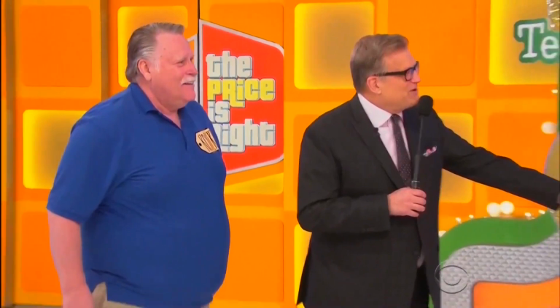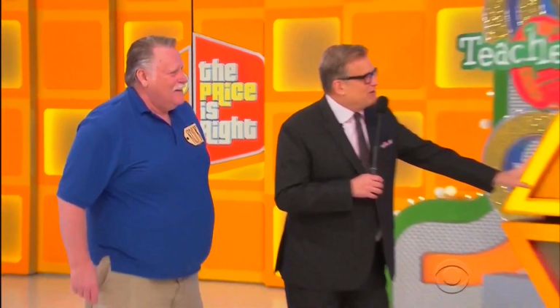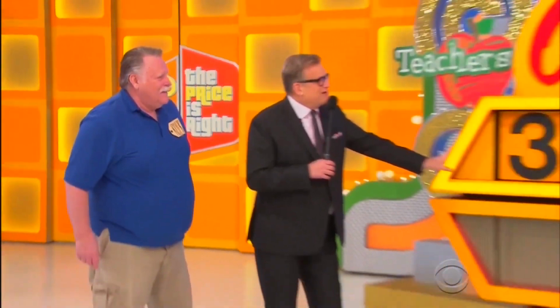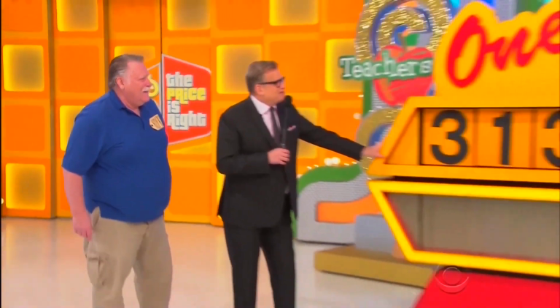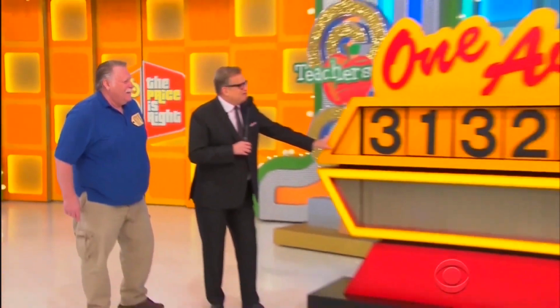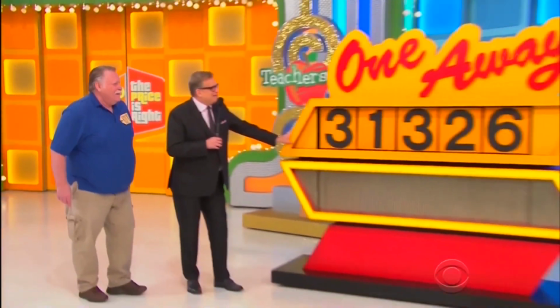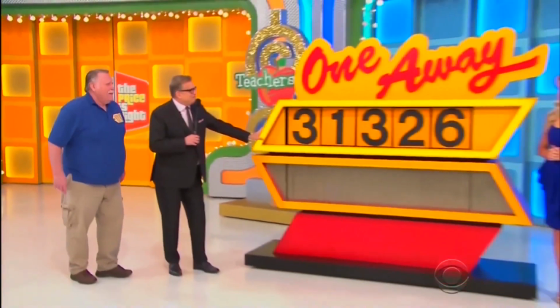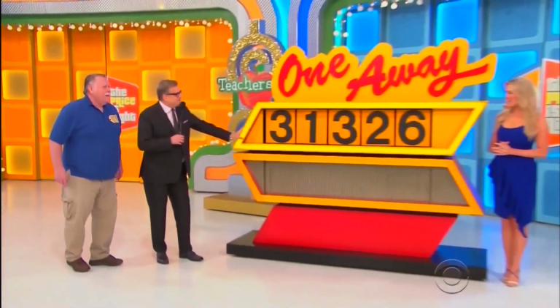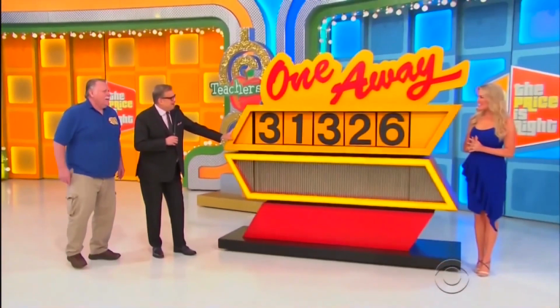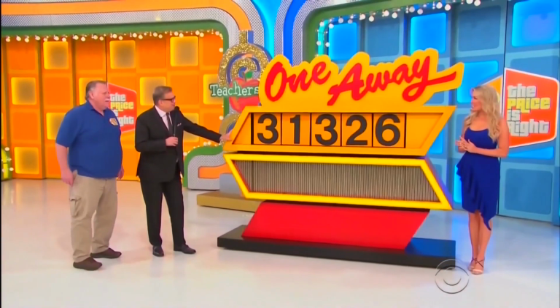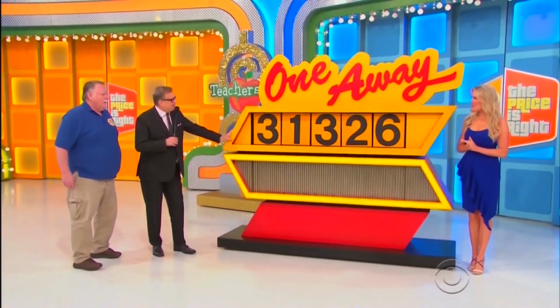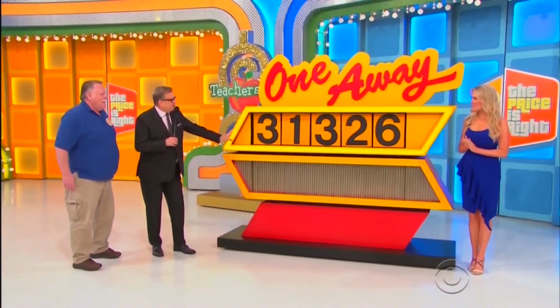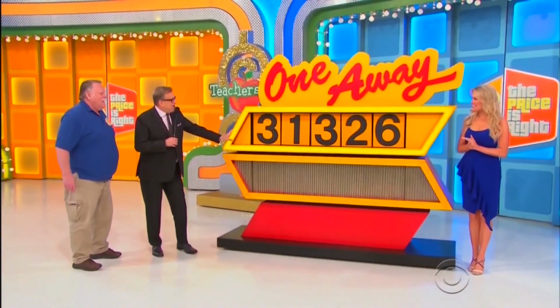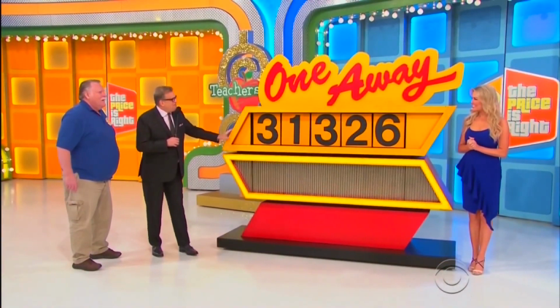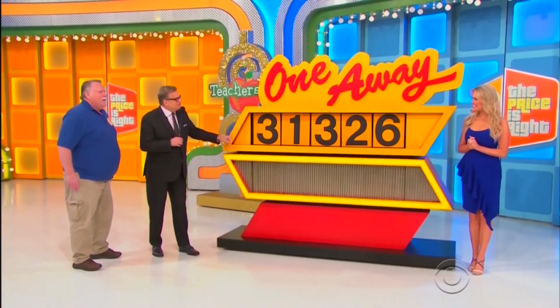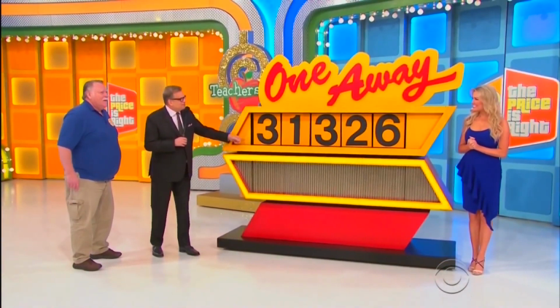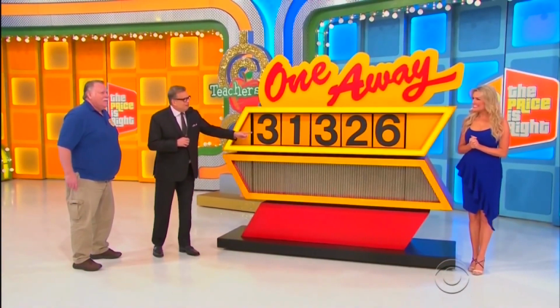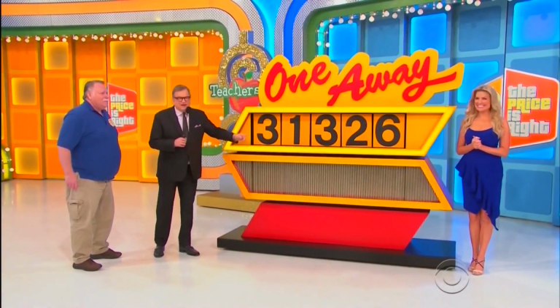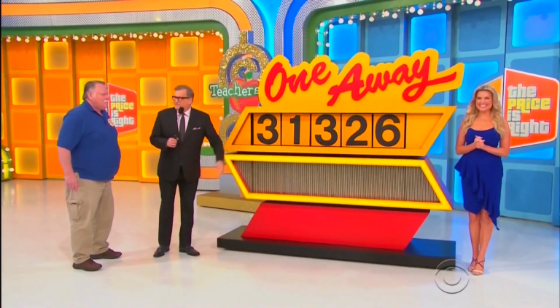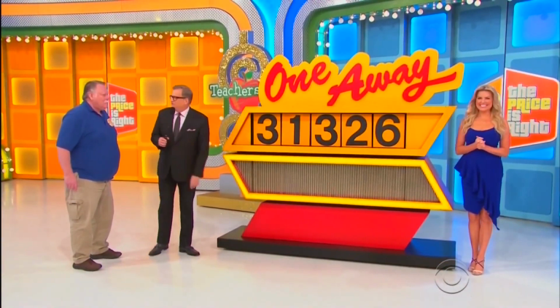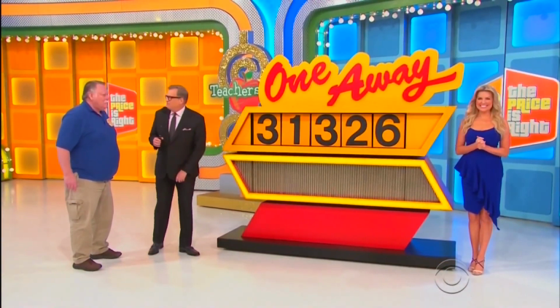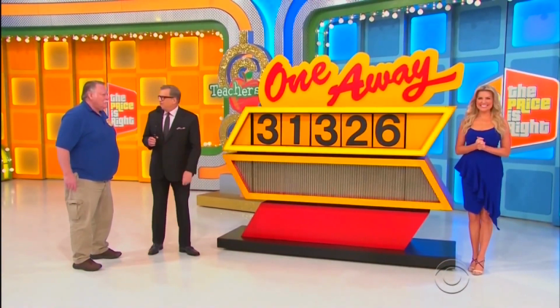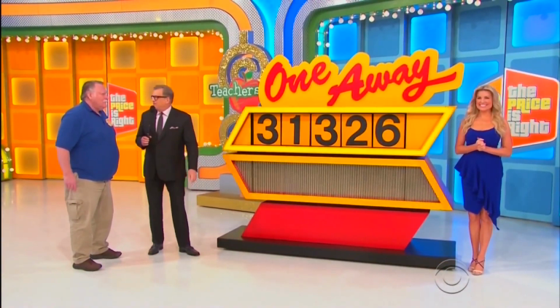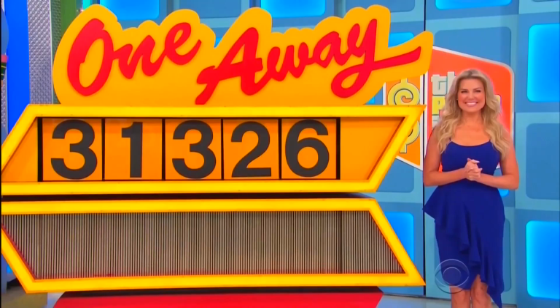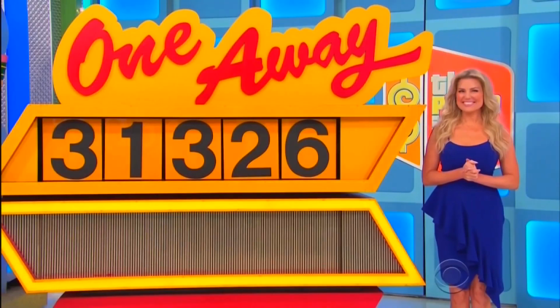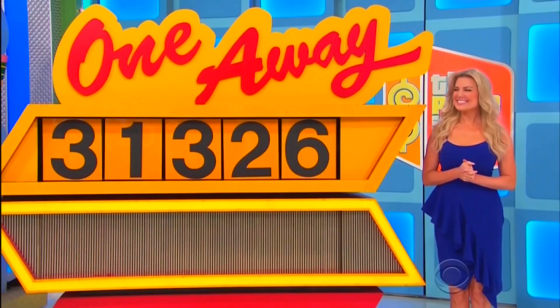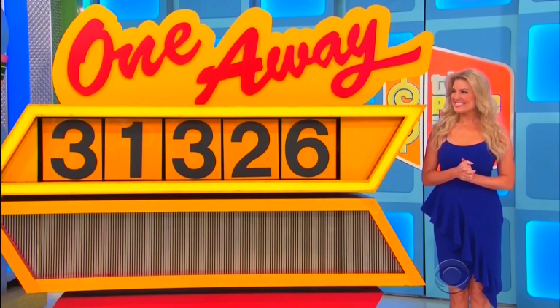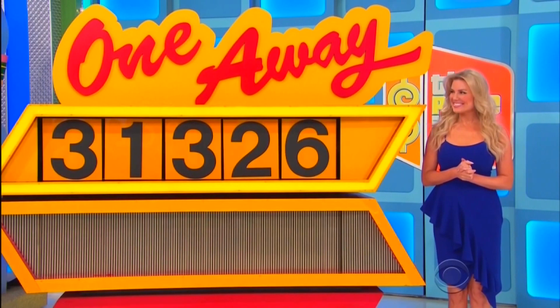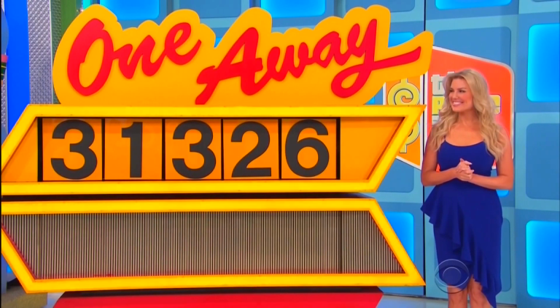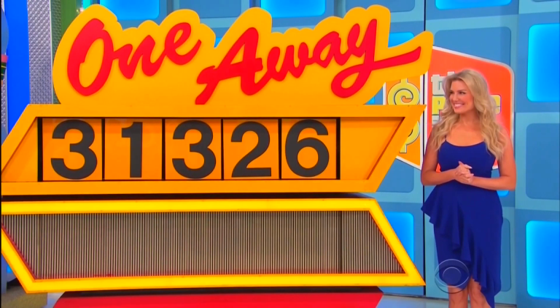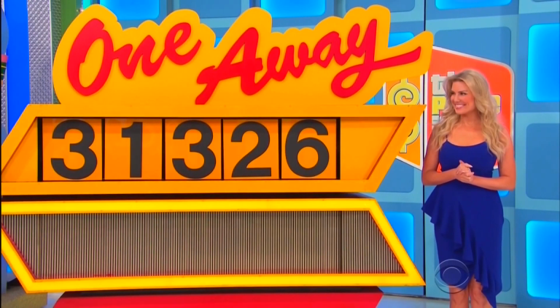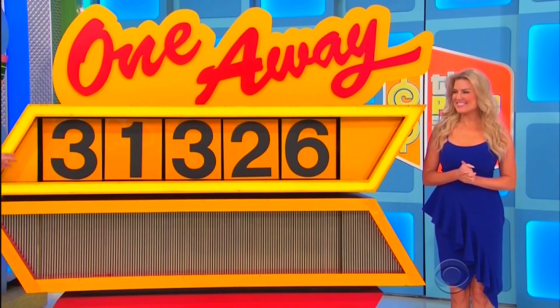I'm playing this game called 1, 8. Rachel, you ready? Yeah, we're ready to go! All these numbers are within 1 or 8 of the number you need for the price of the car.